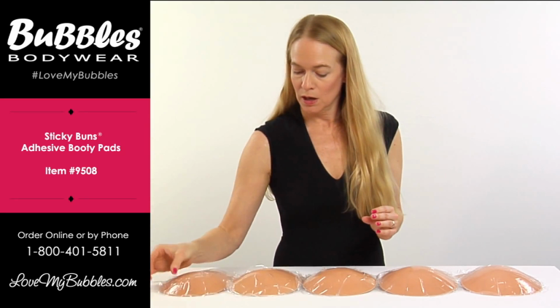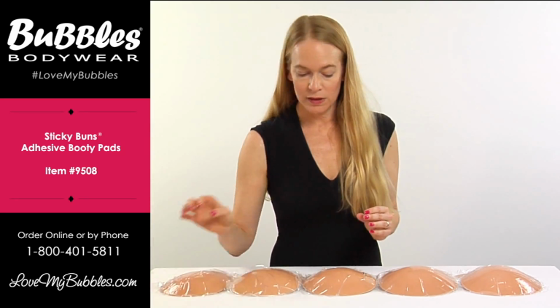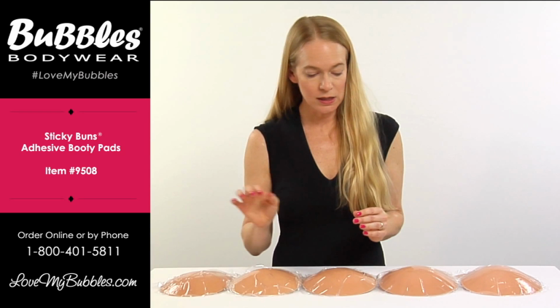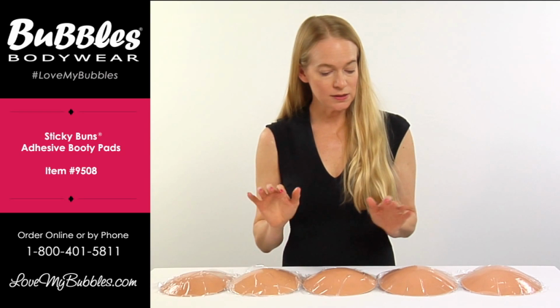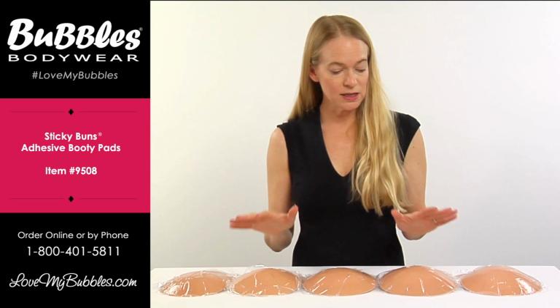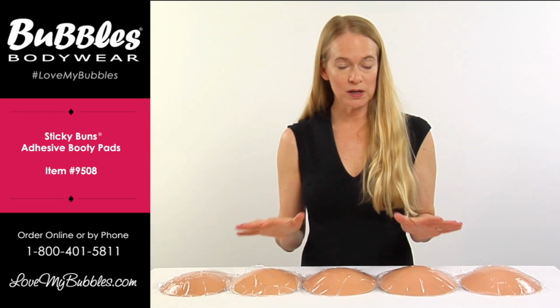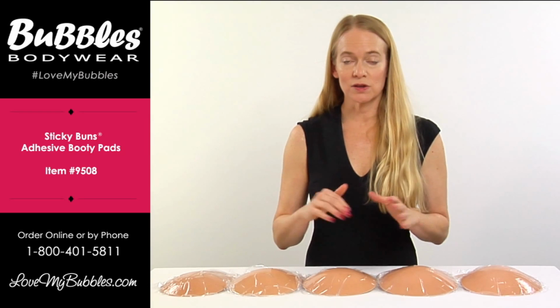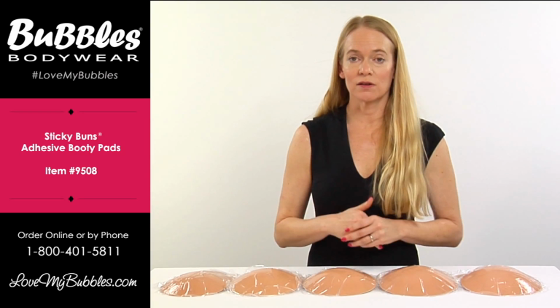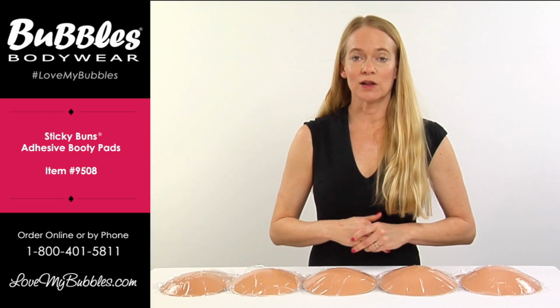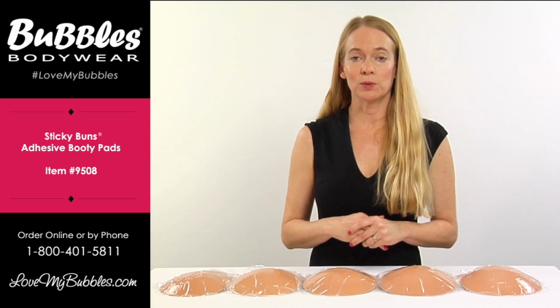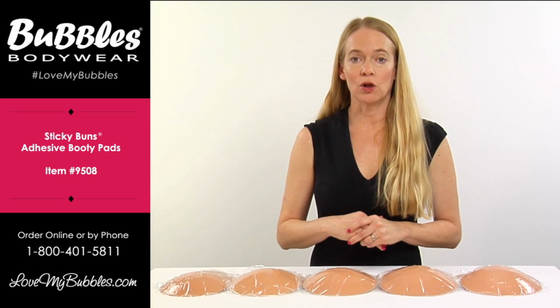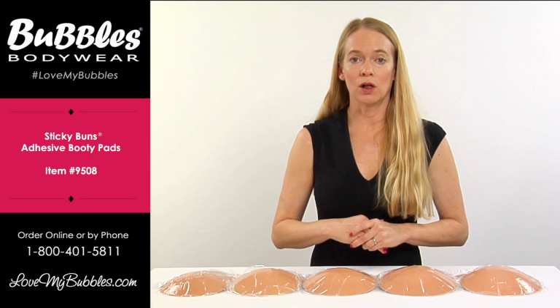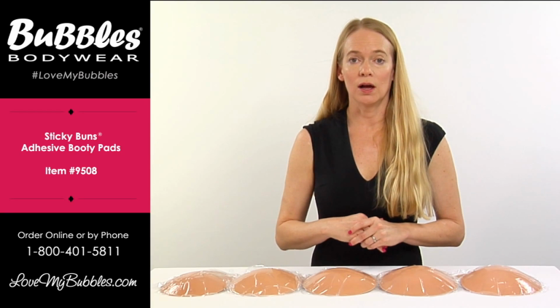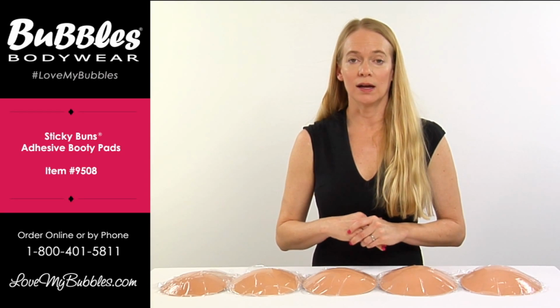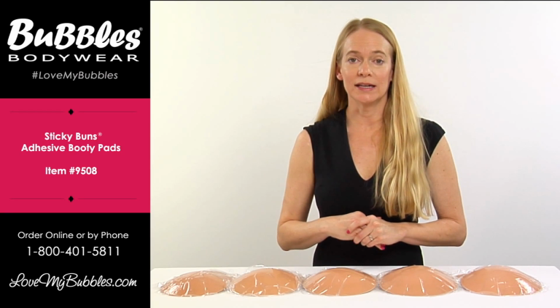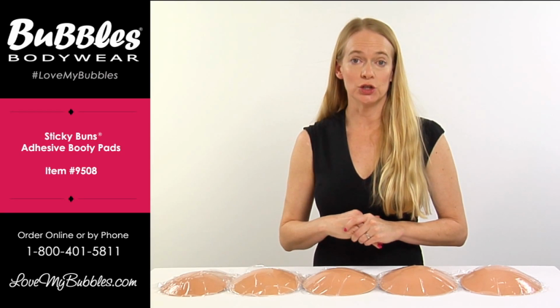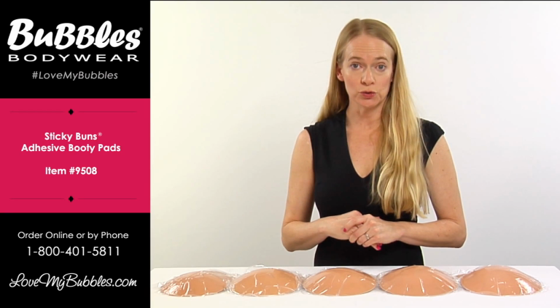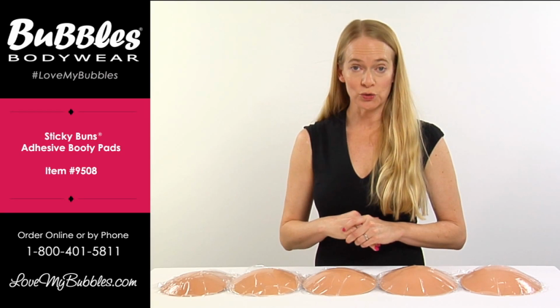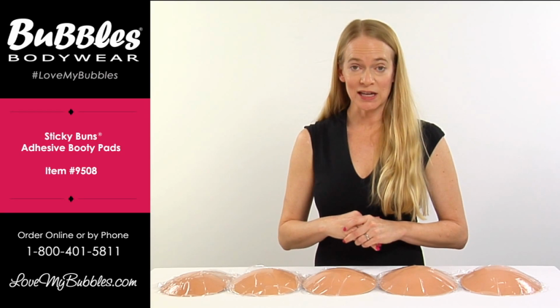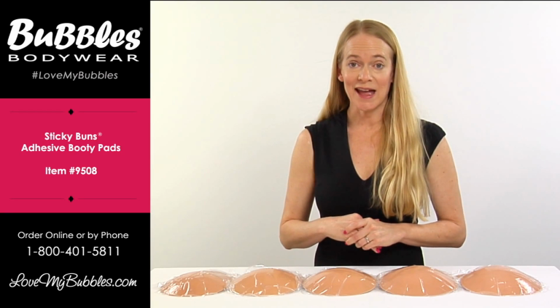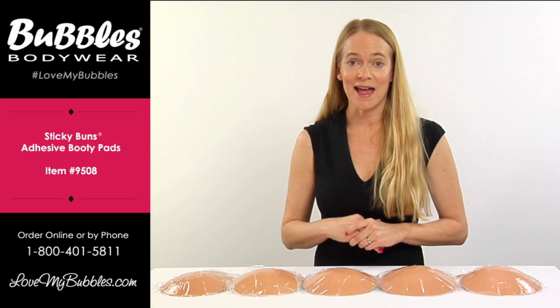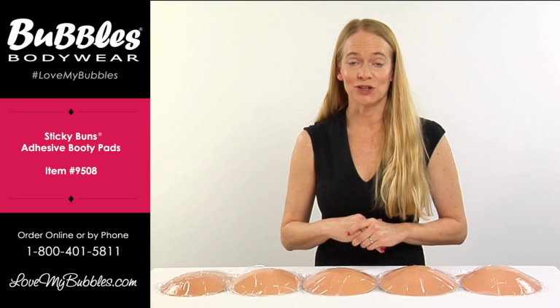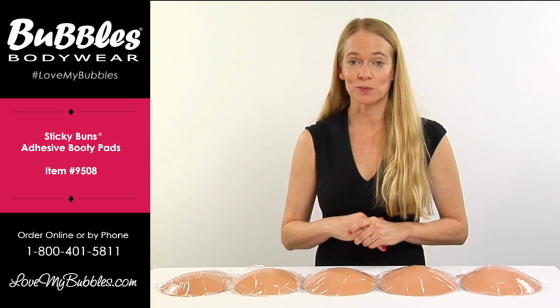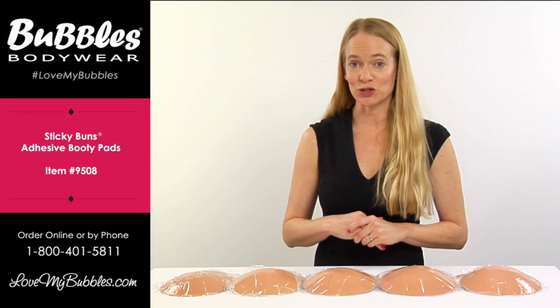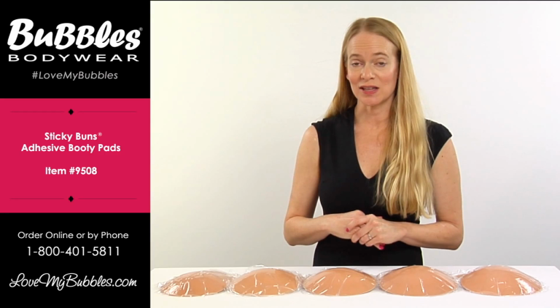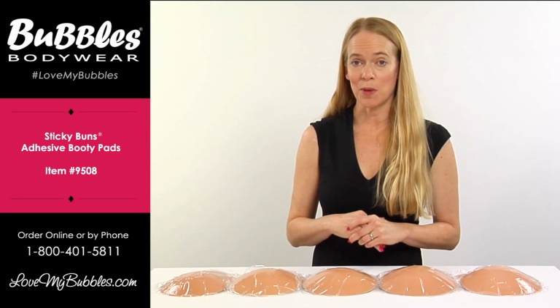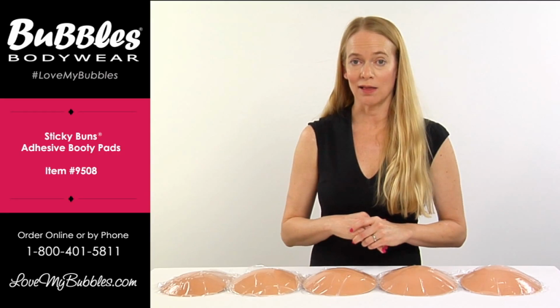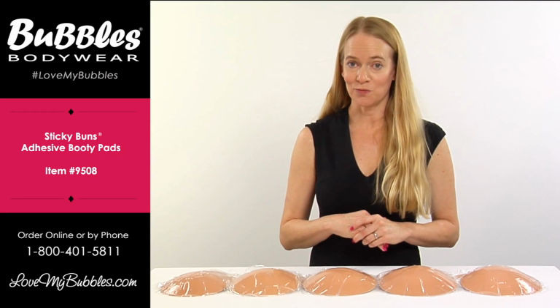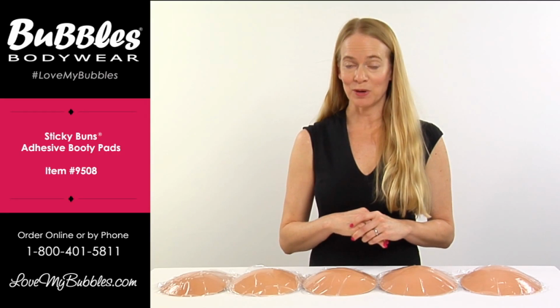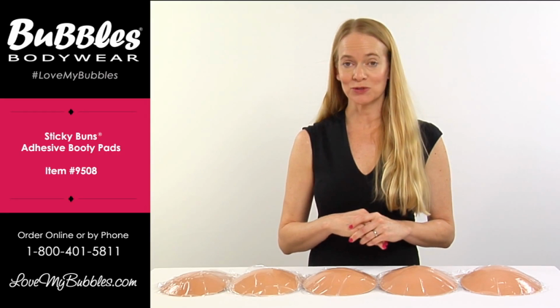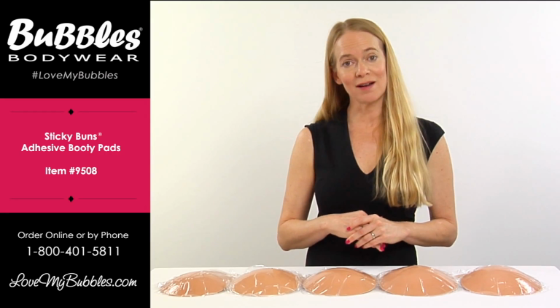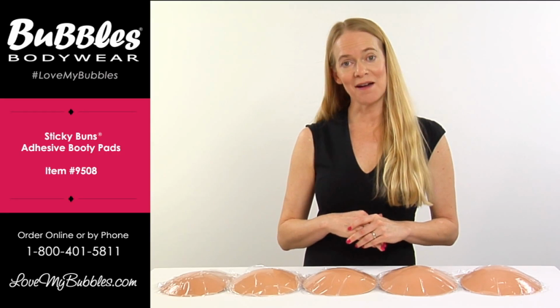The sticky buns are available in nude only and you can purchase them at lovemybubbles.com.